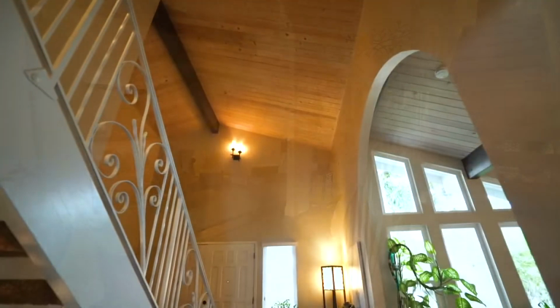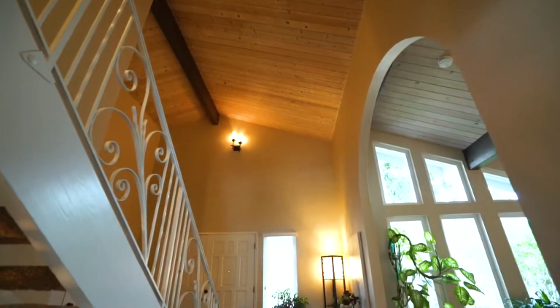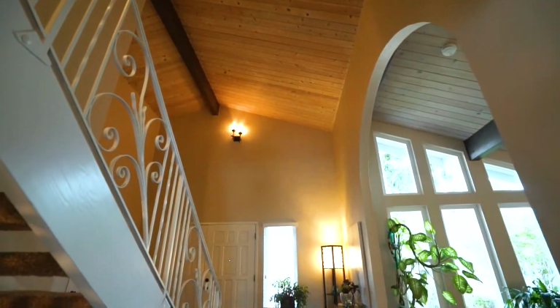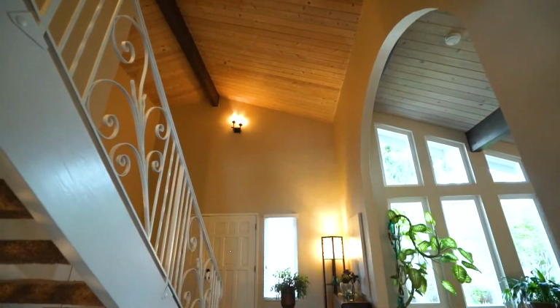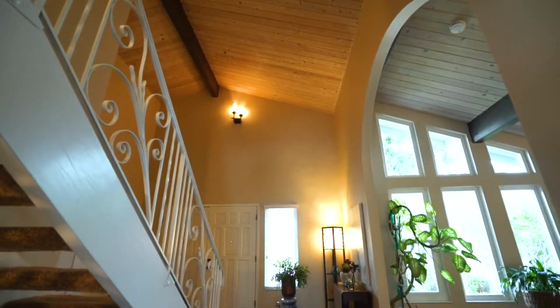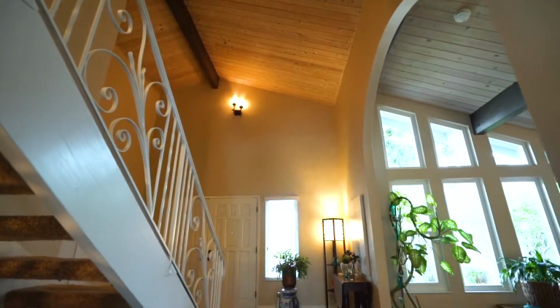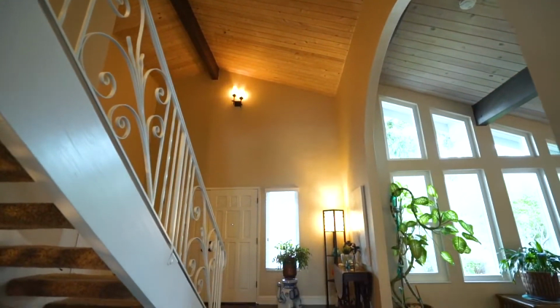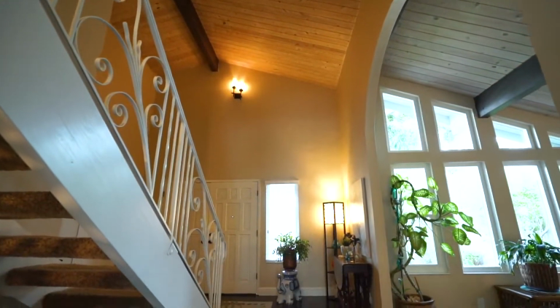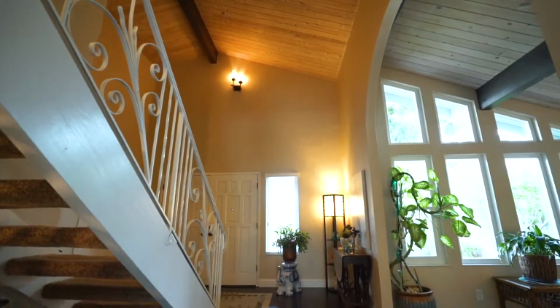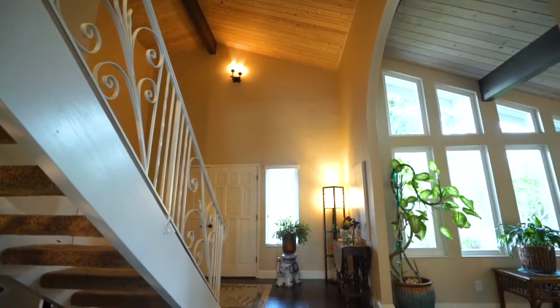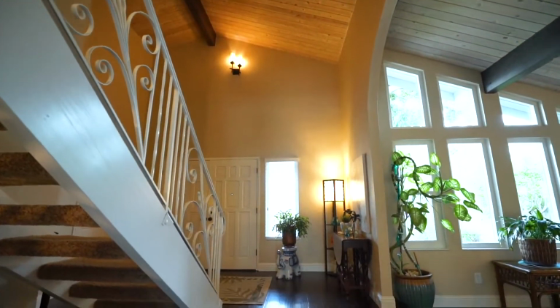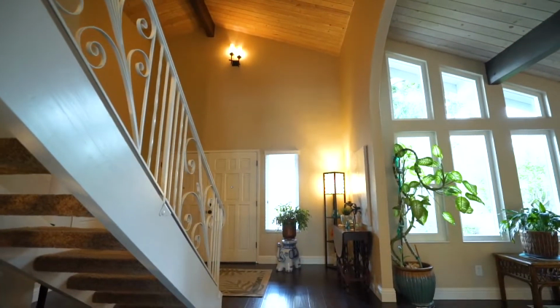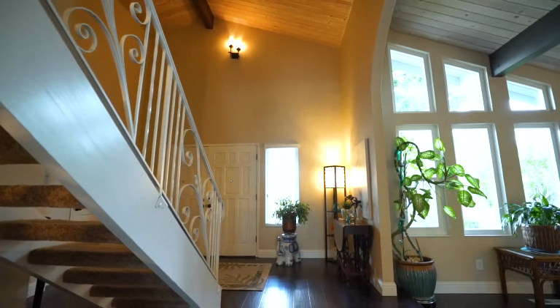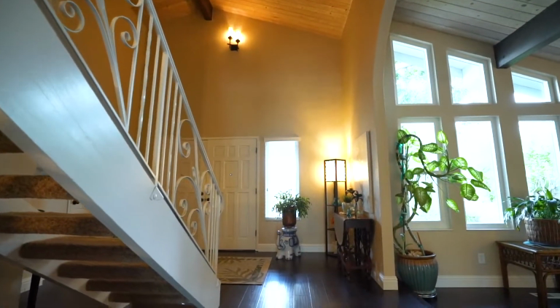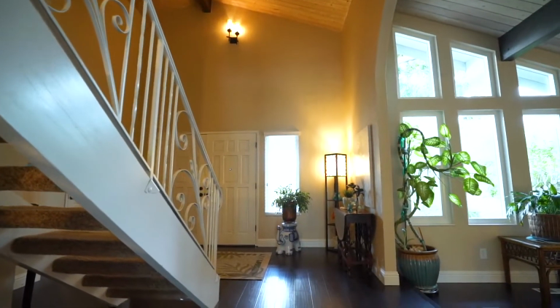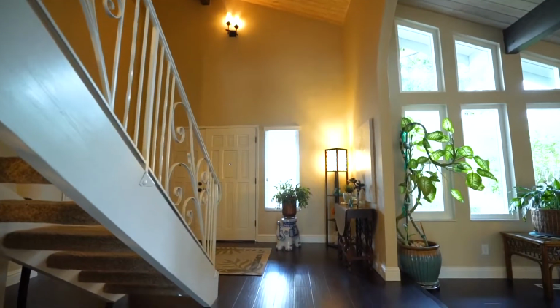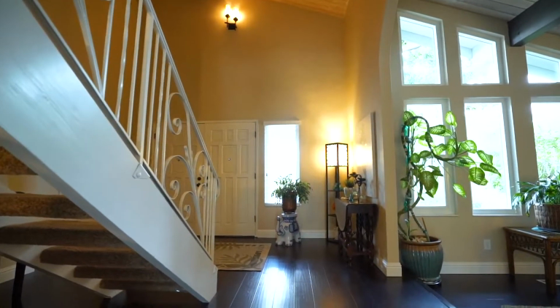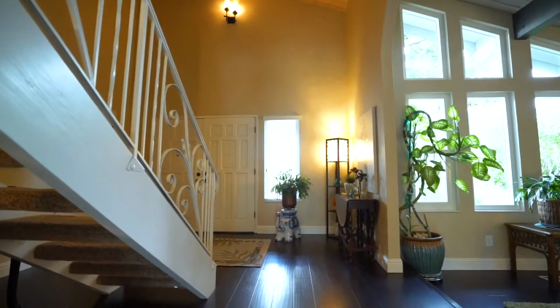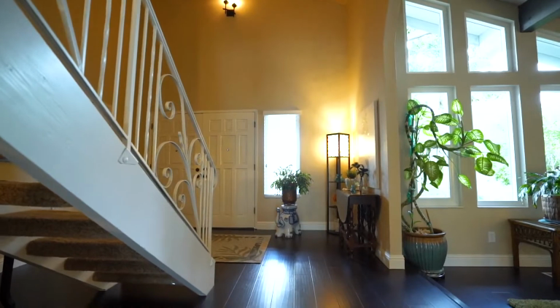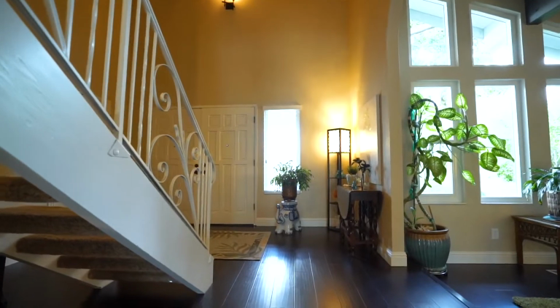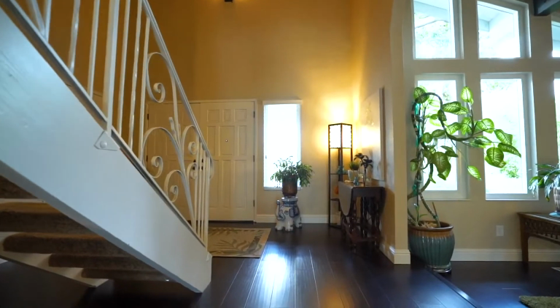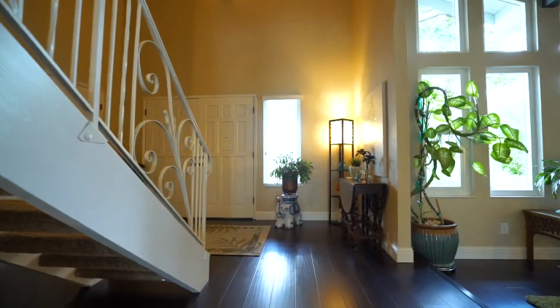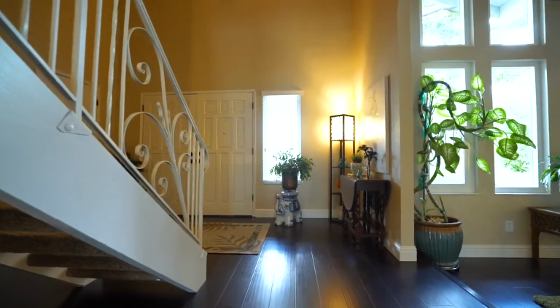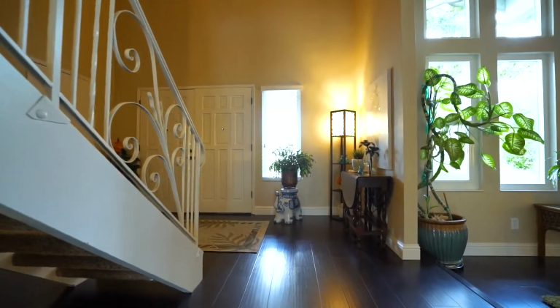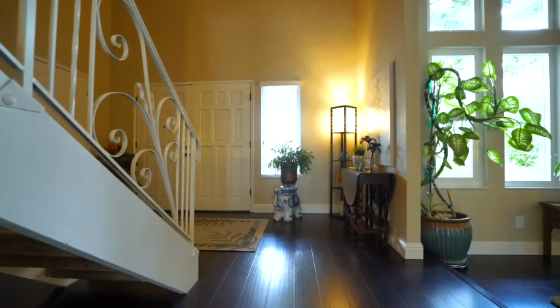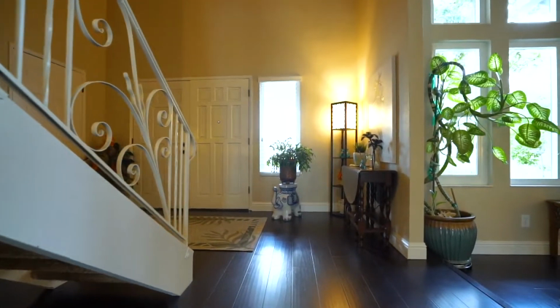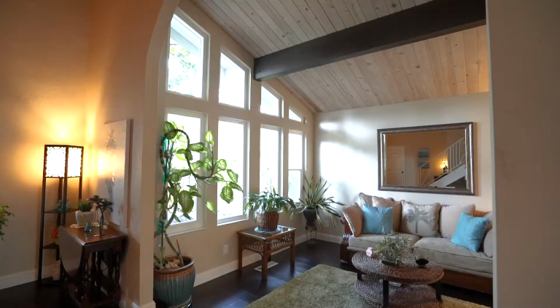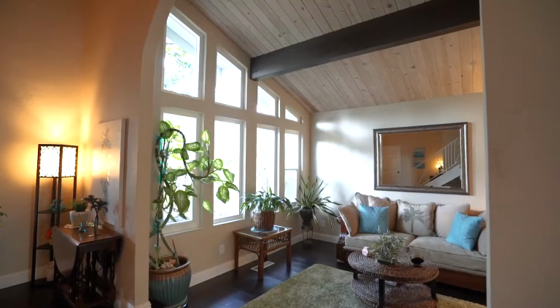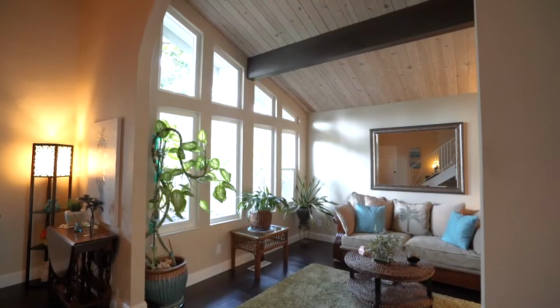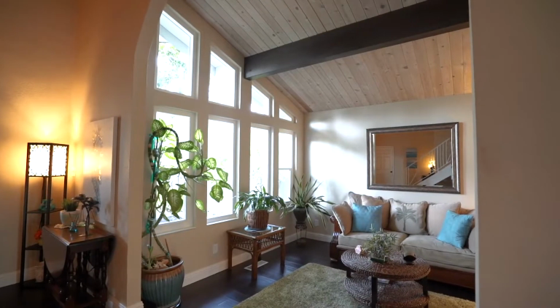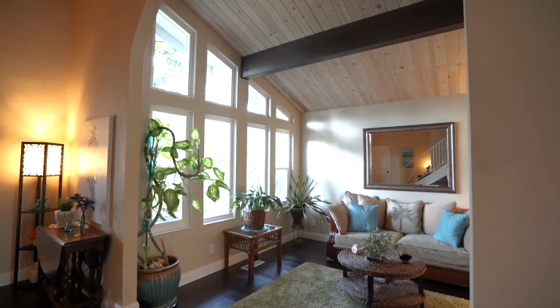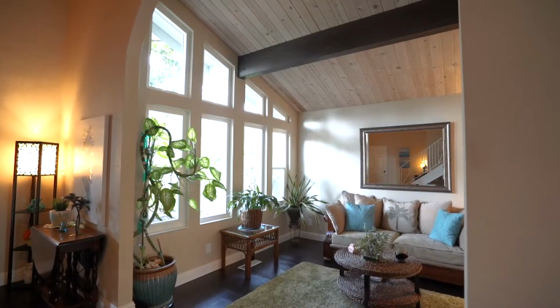Beautiful wide plank laminate floors, with a formal living room on your left as you walk in and a stairway to your right.